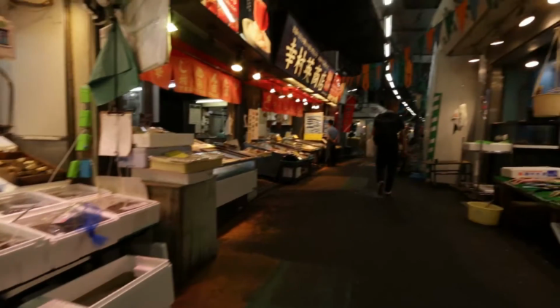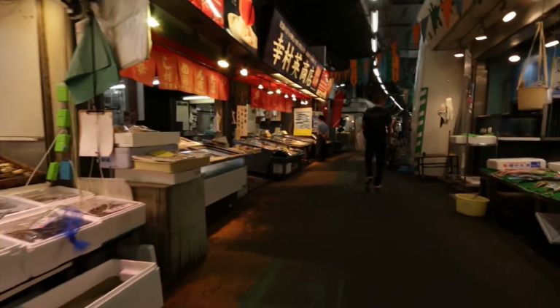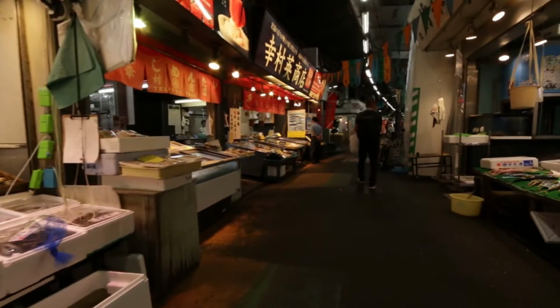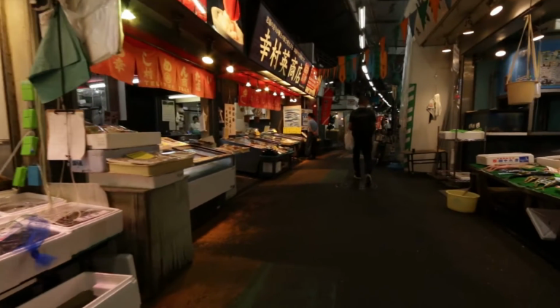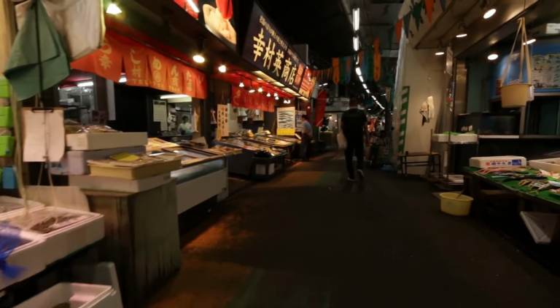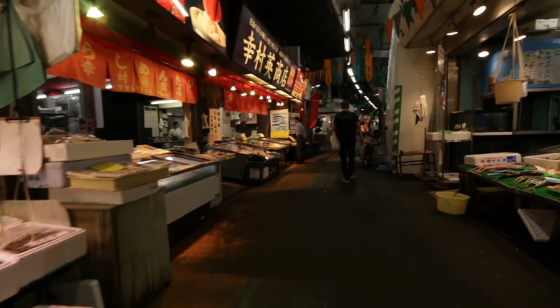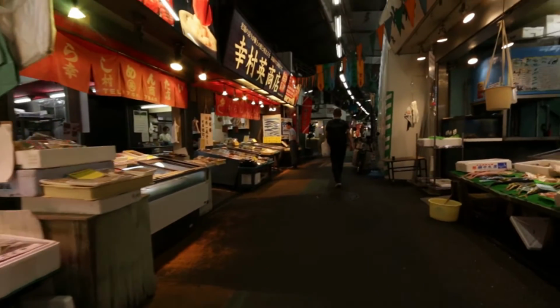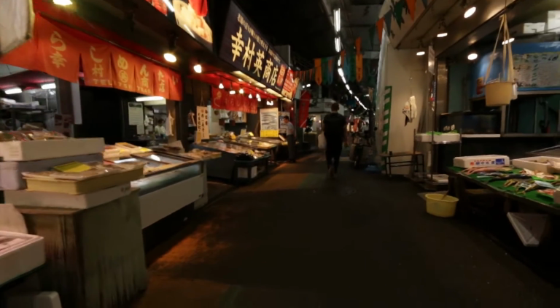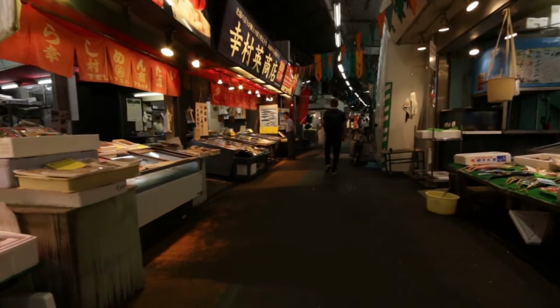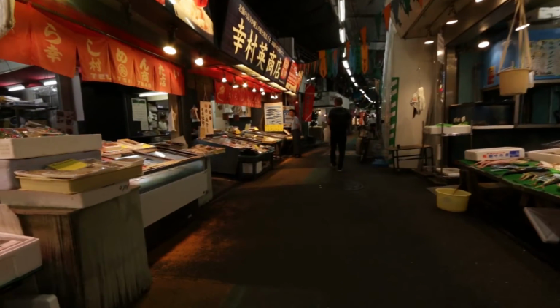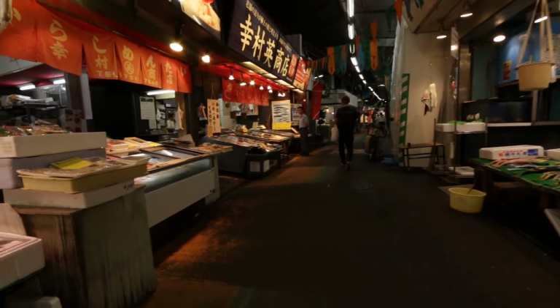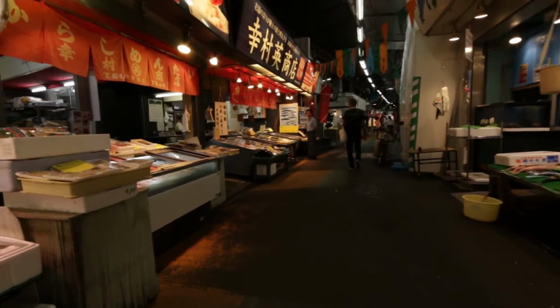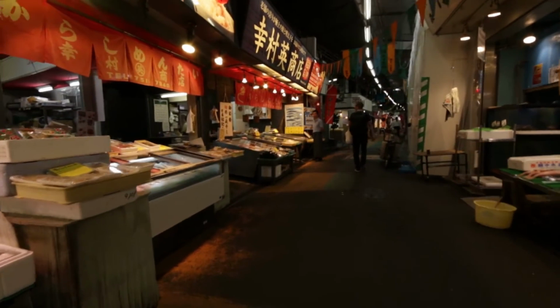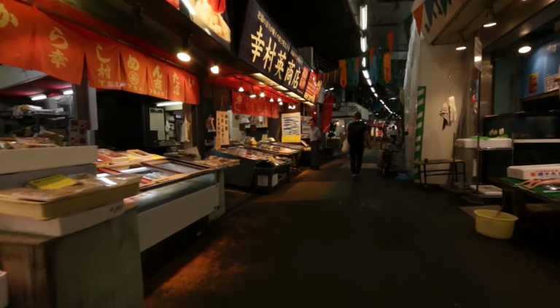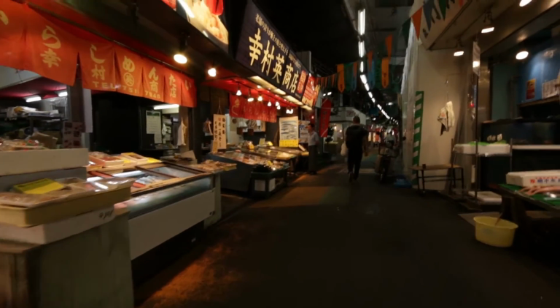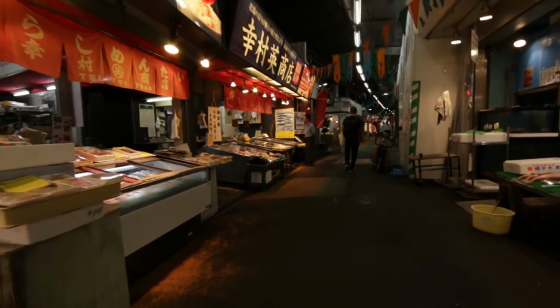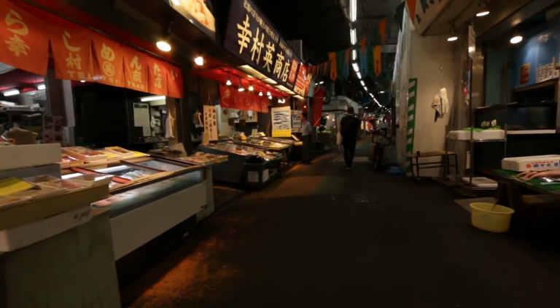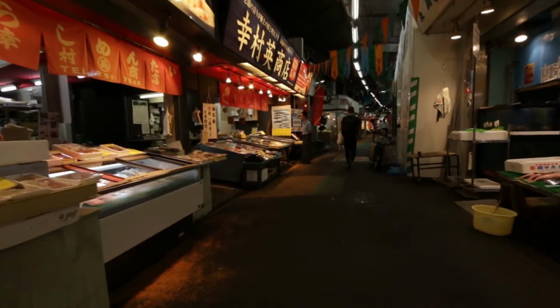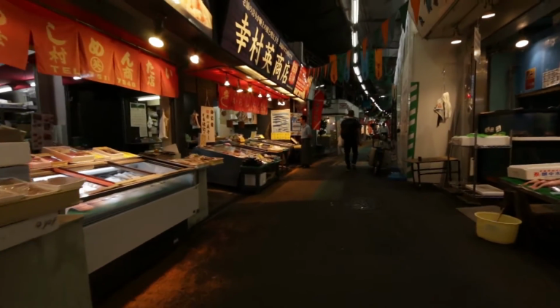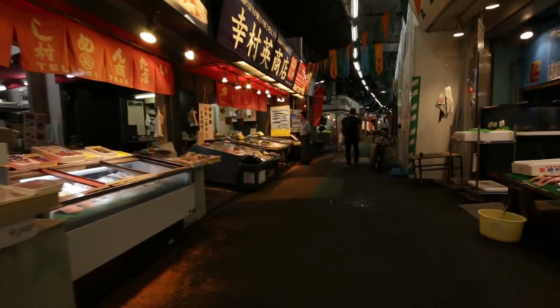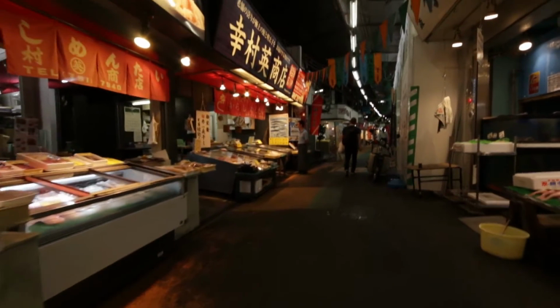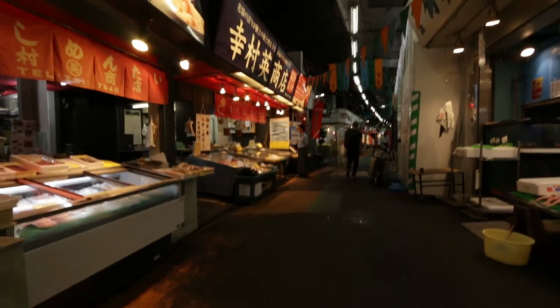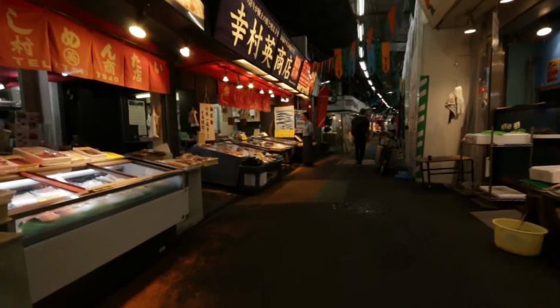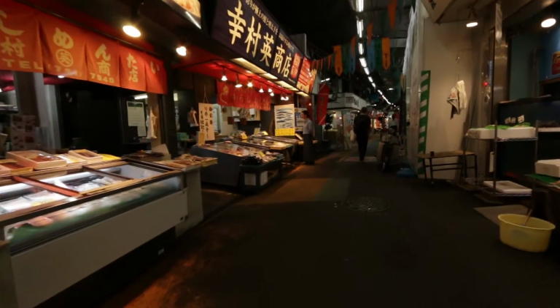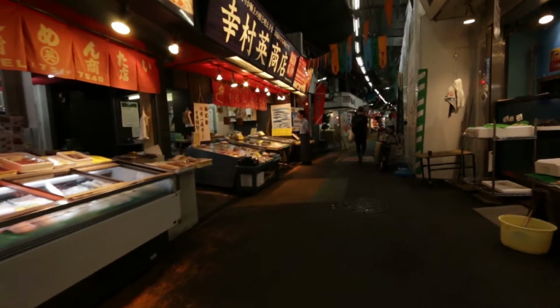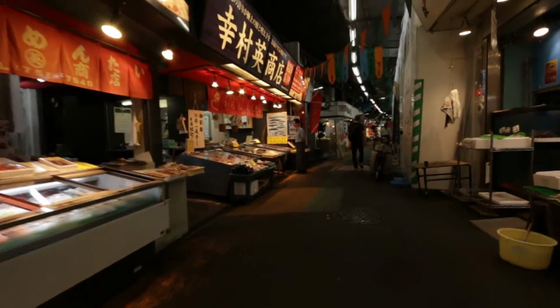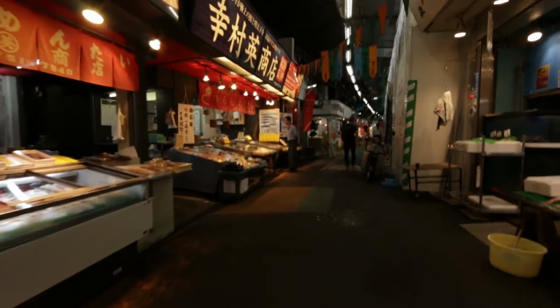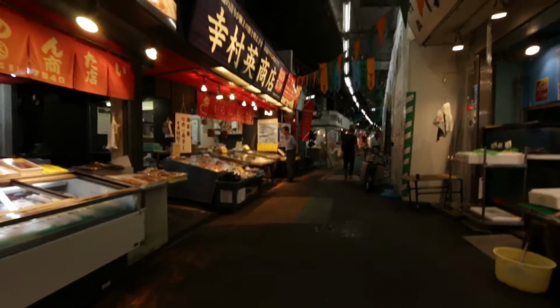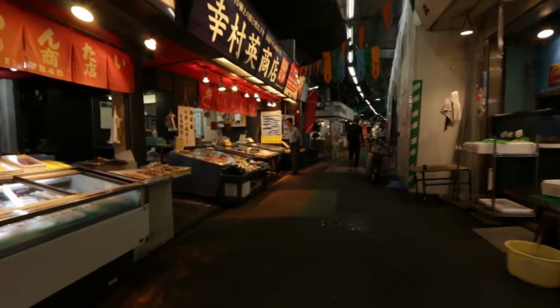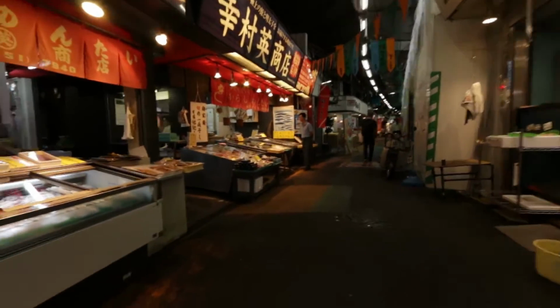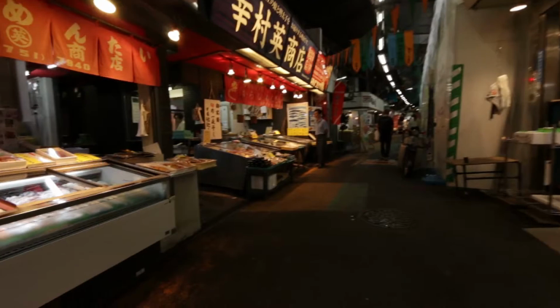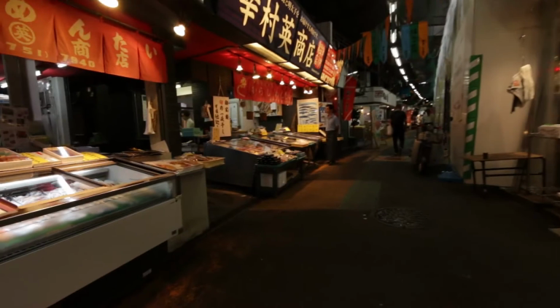As you can see, they don't only sell fish here — they also sell fruits and other different things.